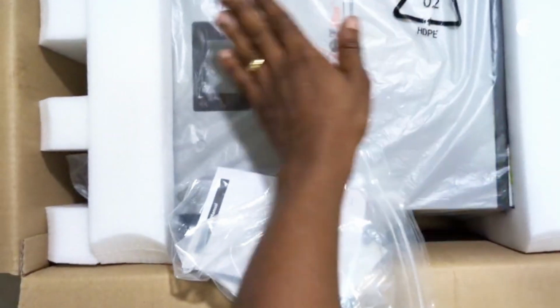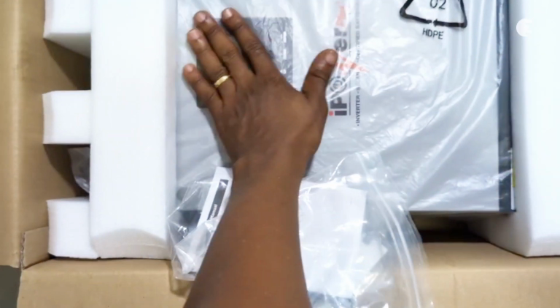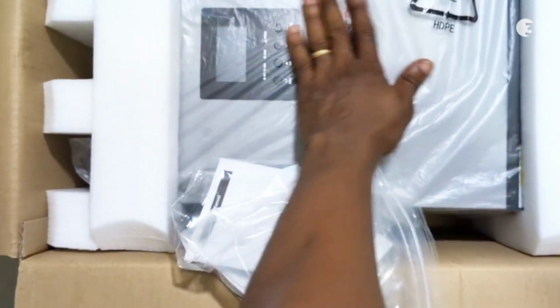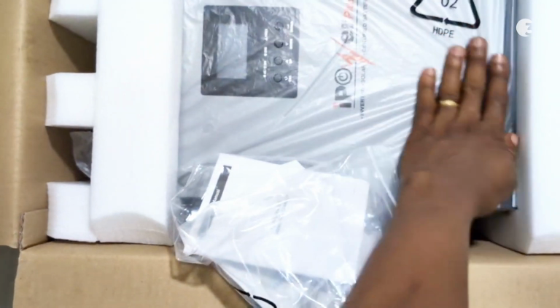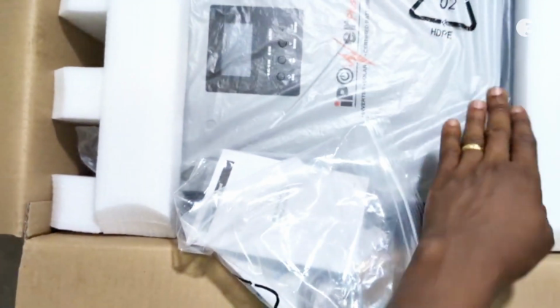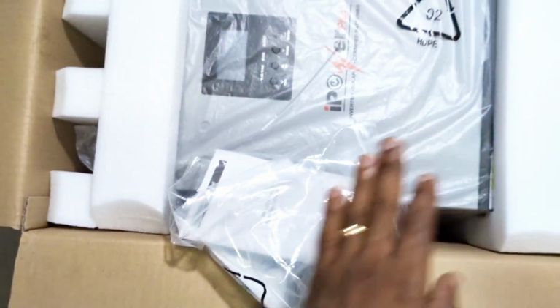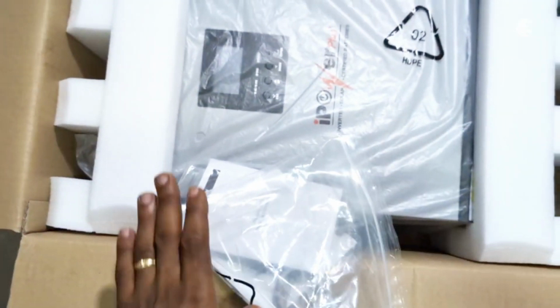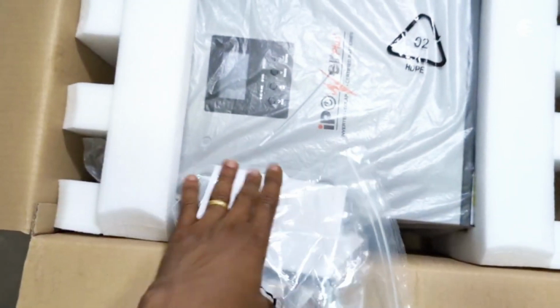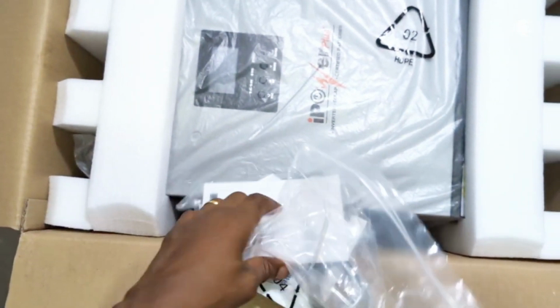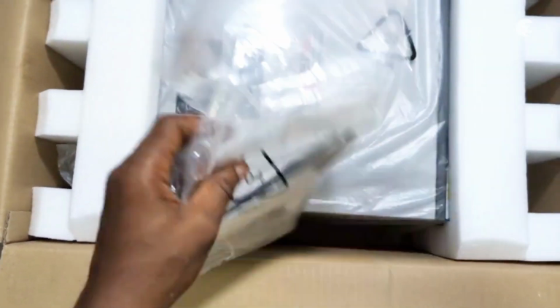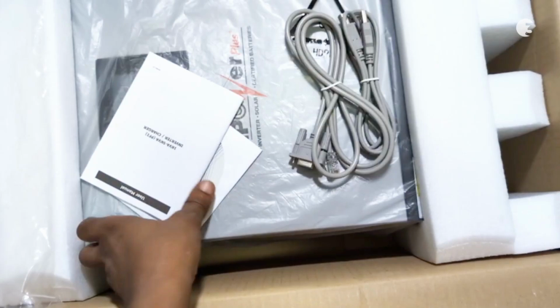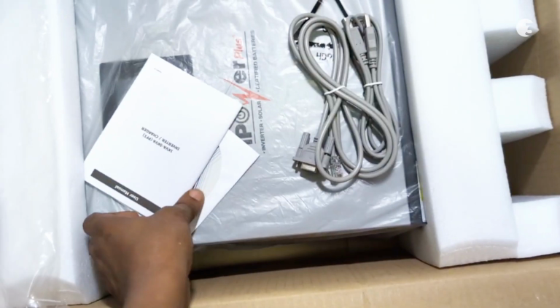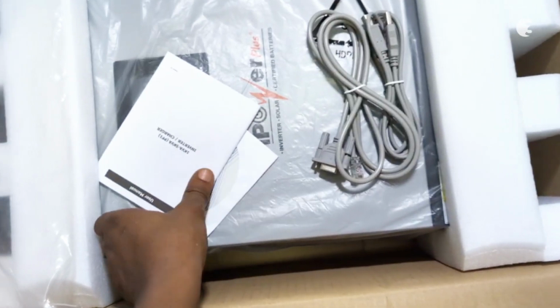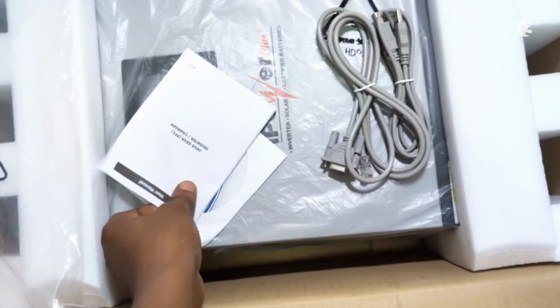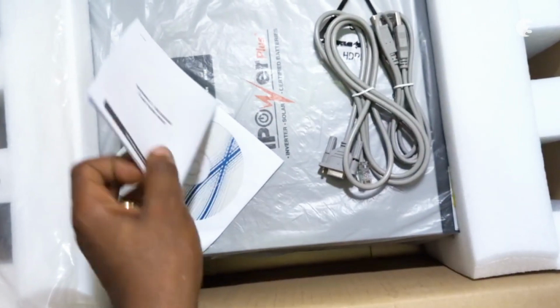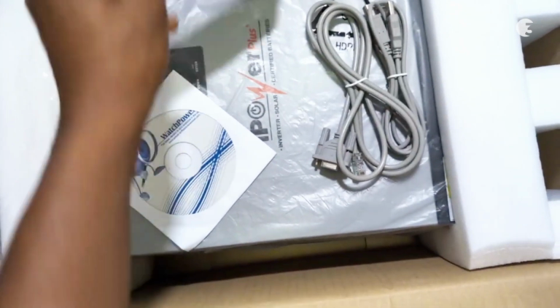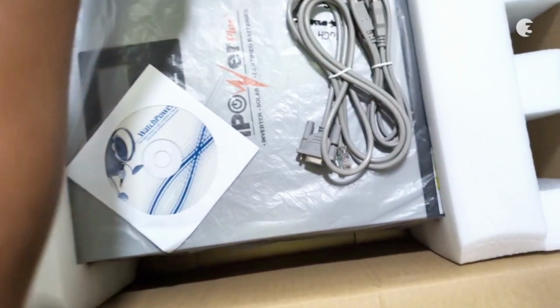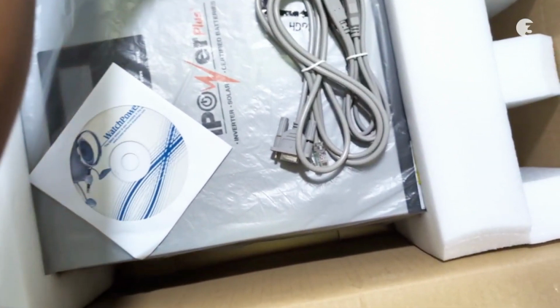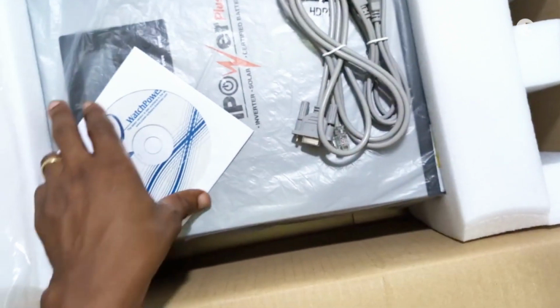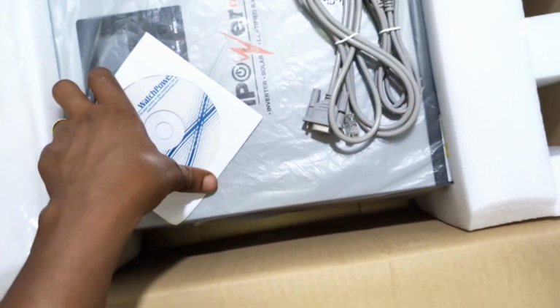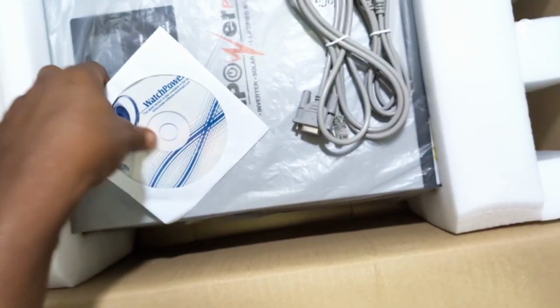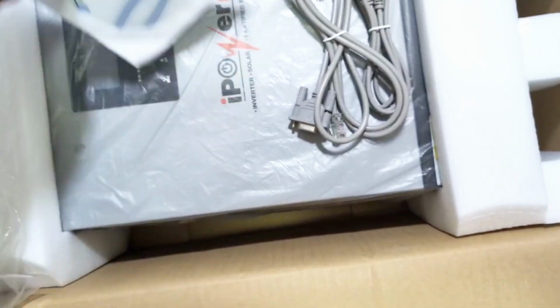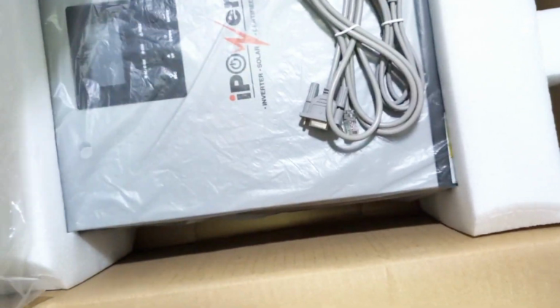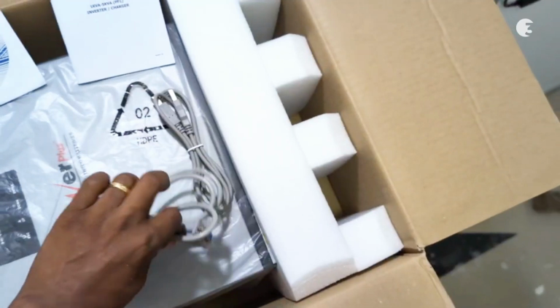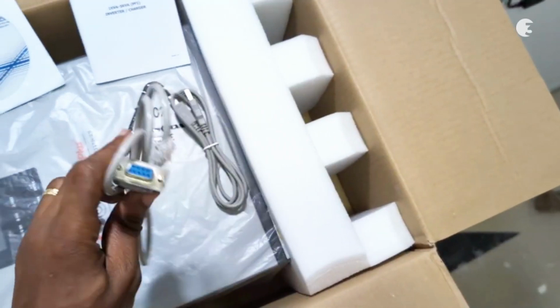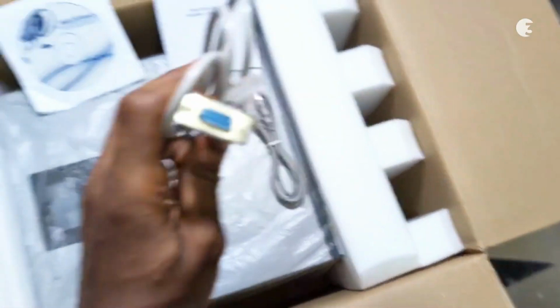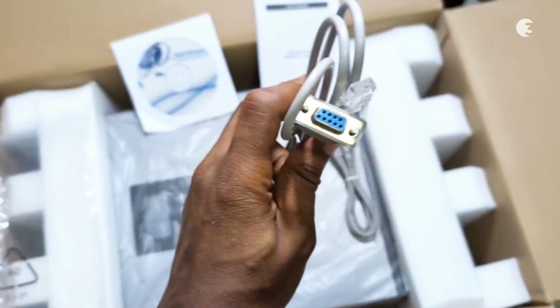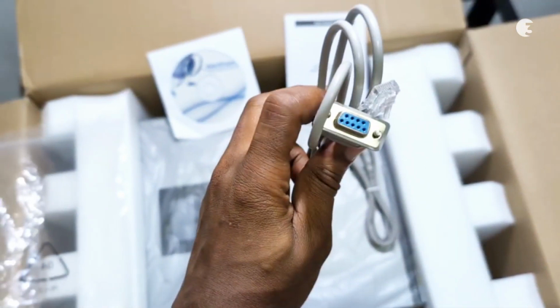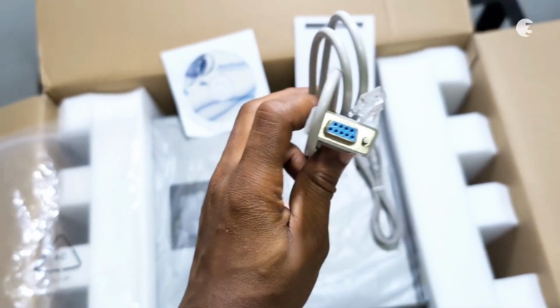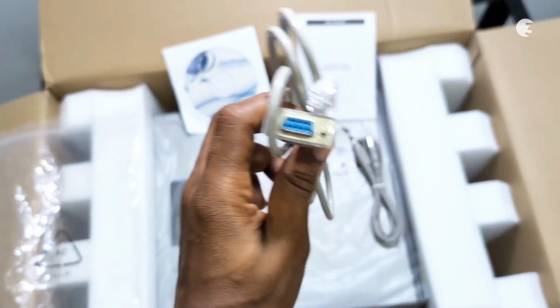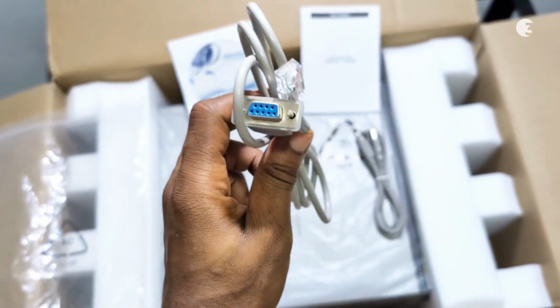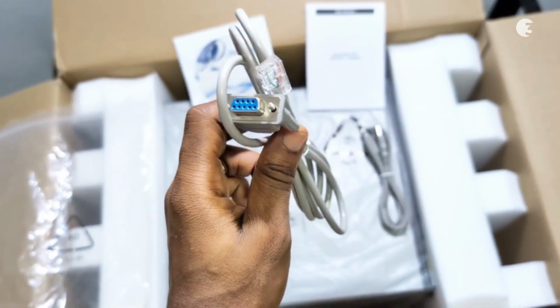Inside the box, you will find the inverter itself, a user manual, a DVD guide, and the necessary connection cables.